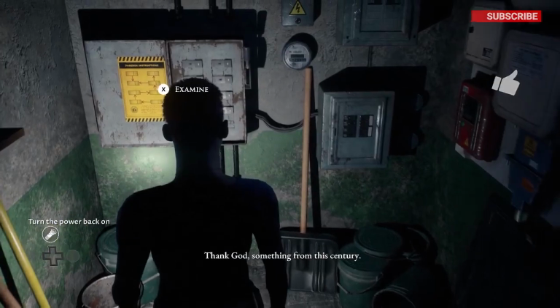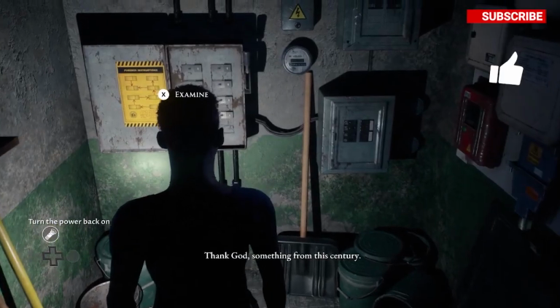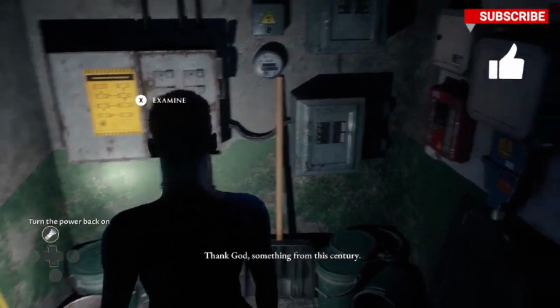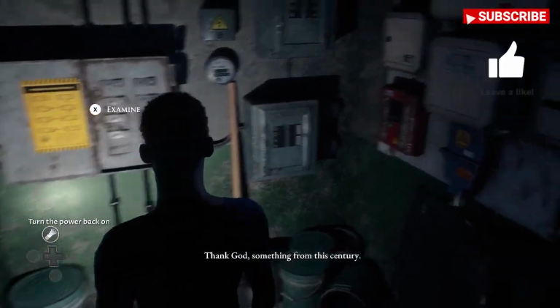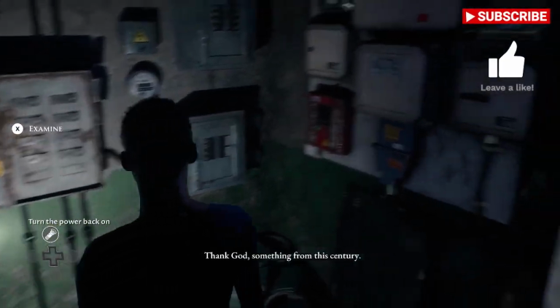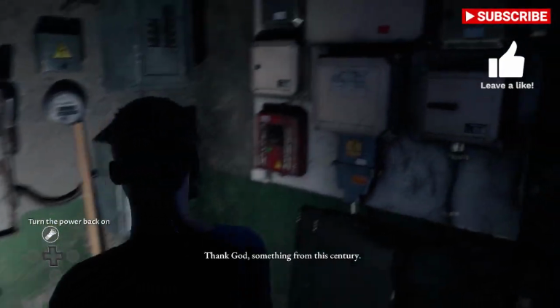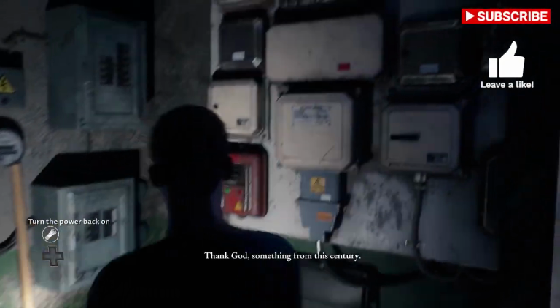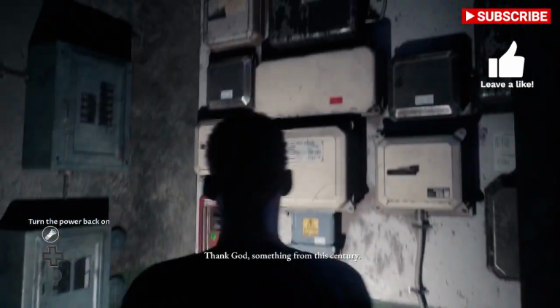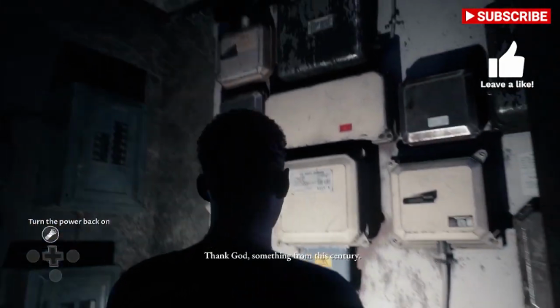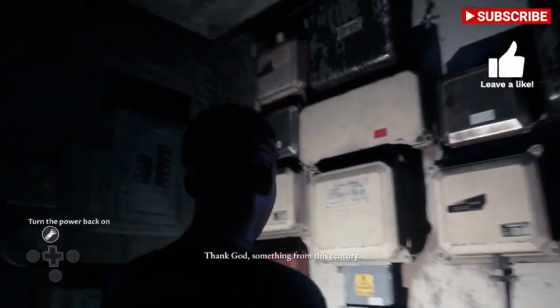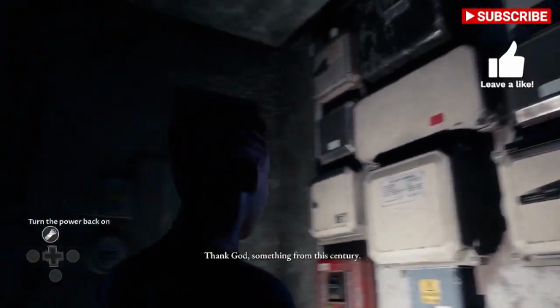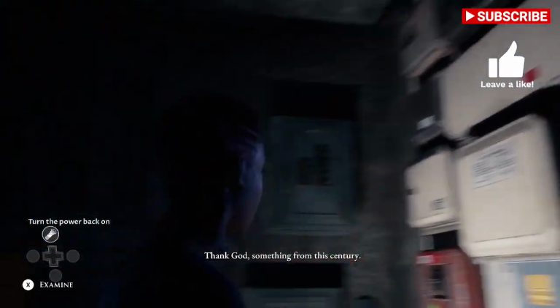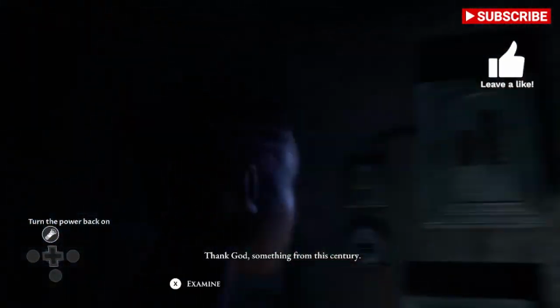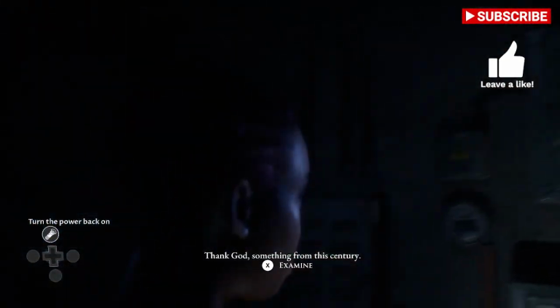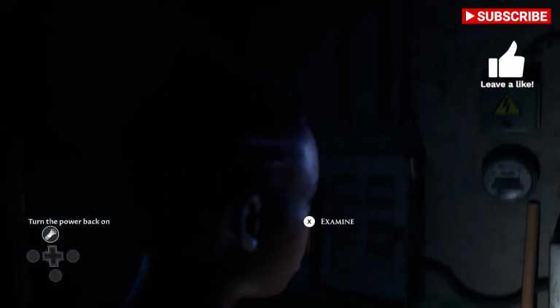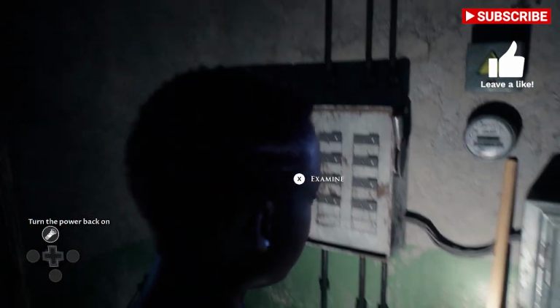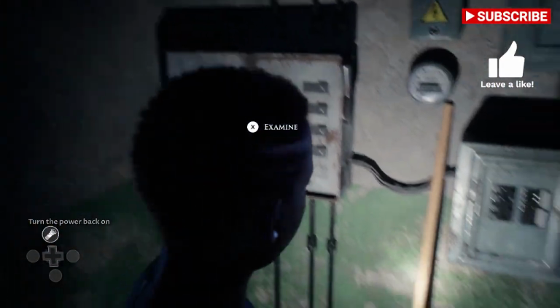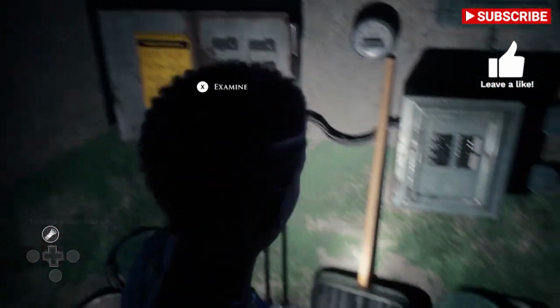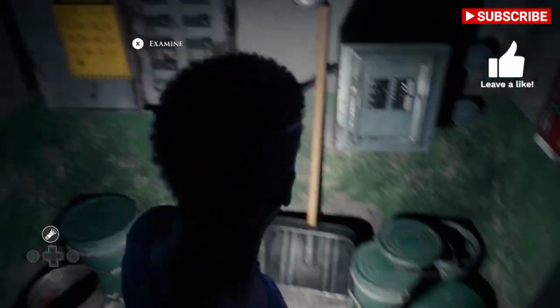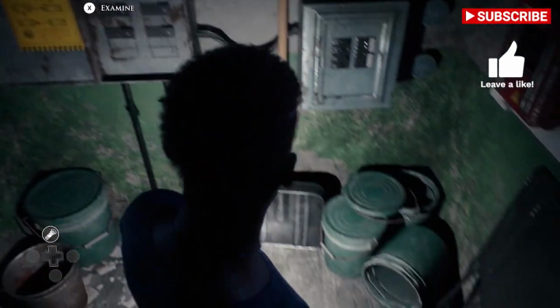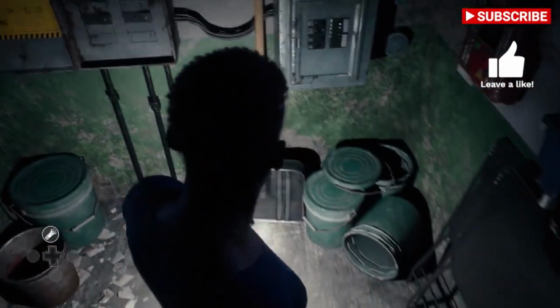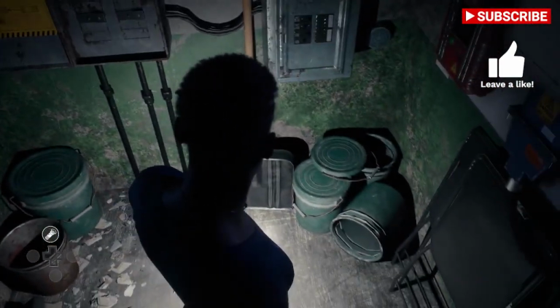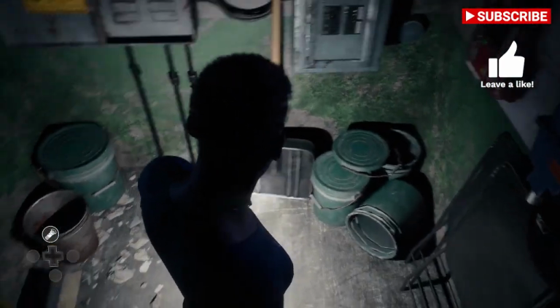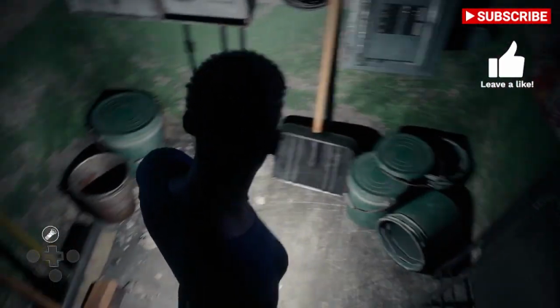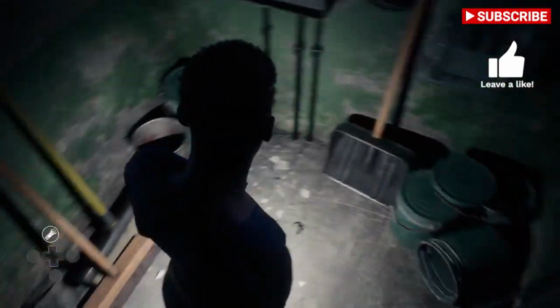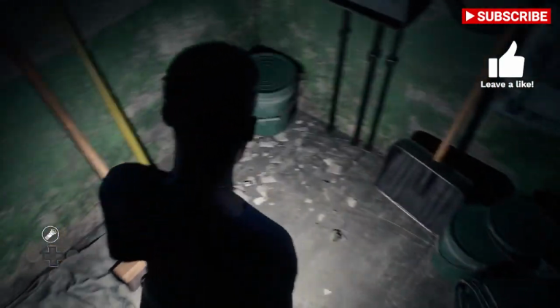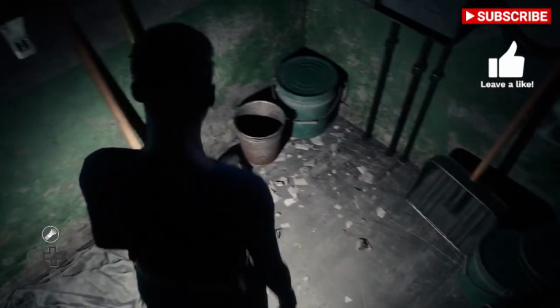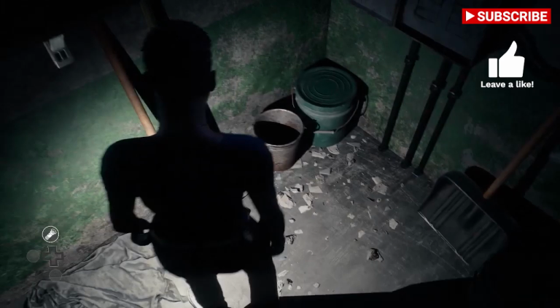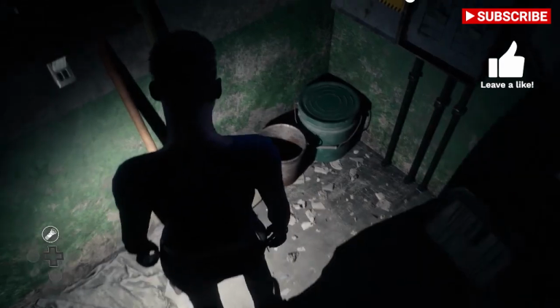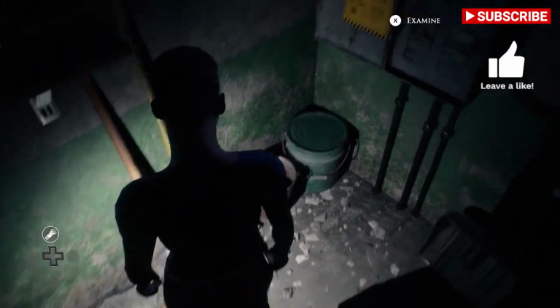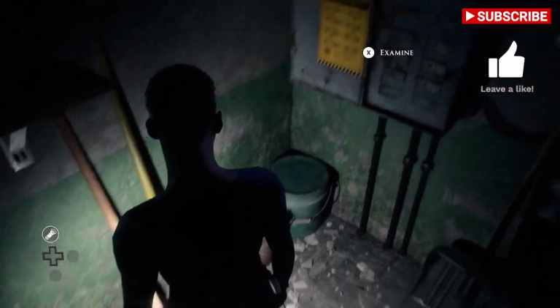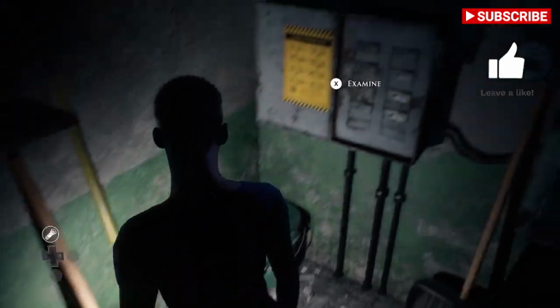Hello beautiful, my name is Epic Treasure. If you find this video helpful, throw a thumbs up and subscribe if you like.